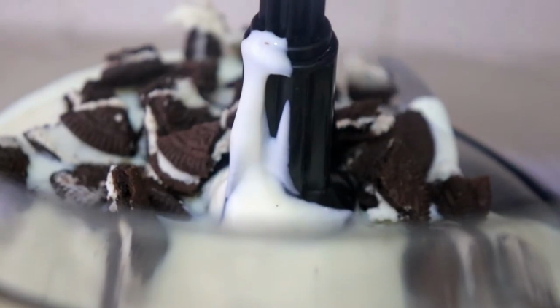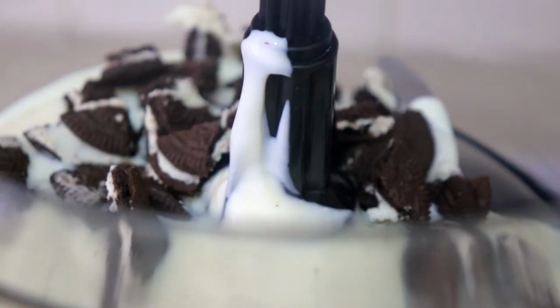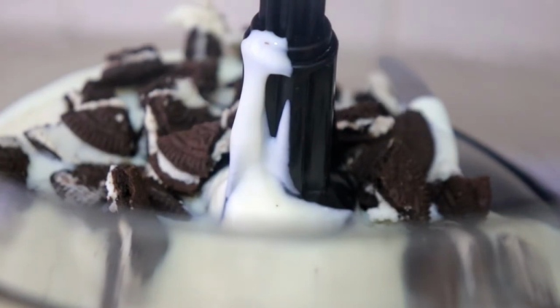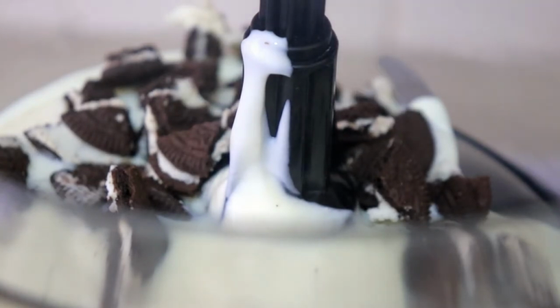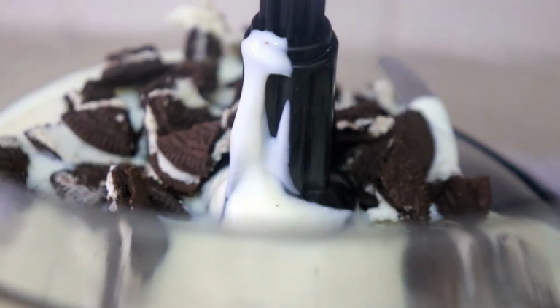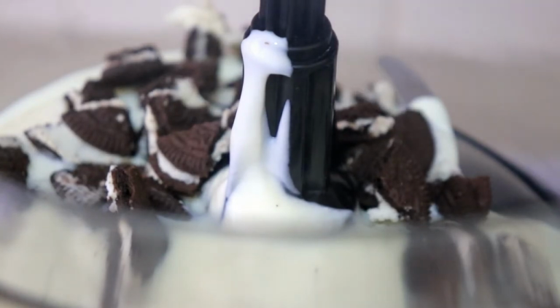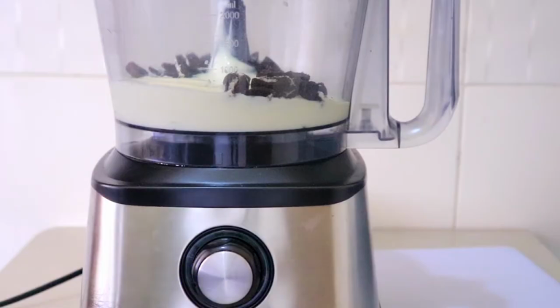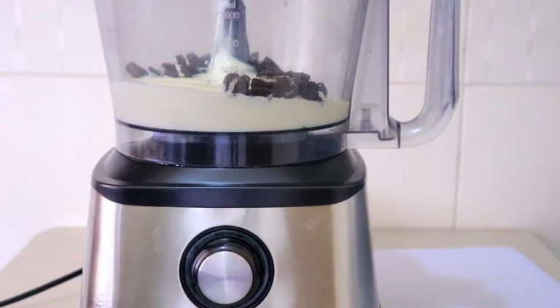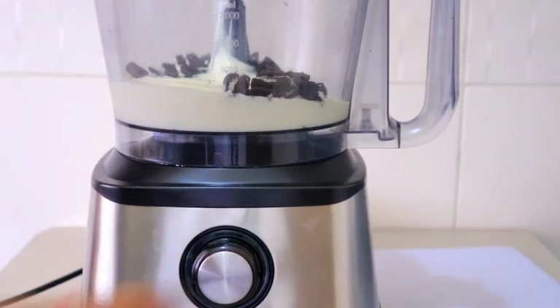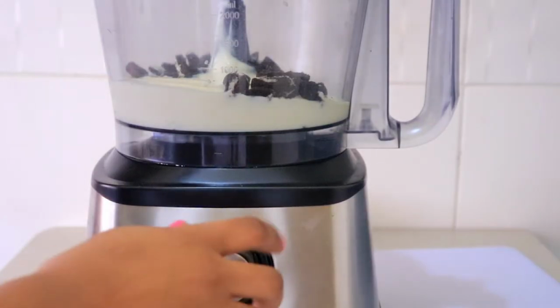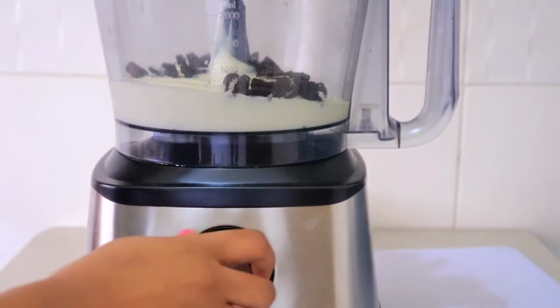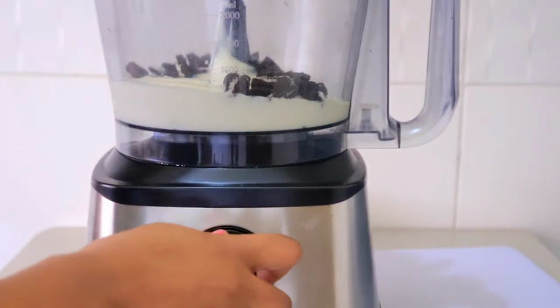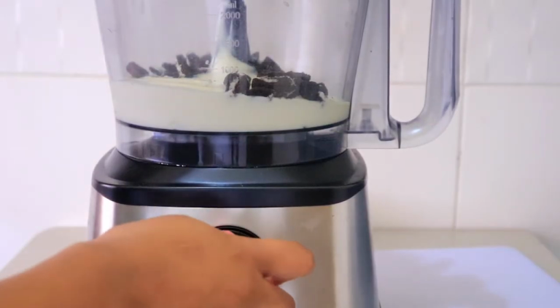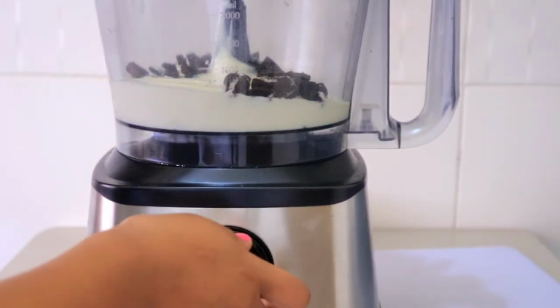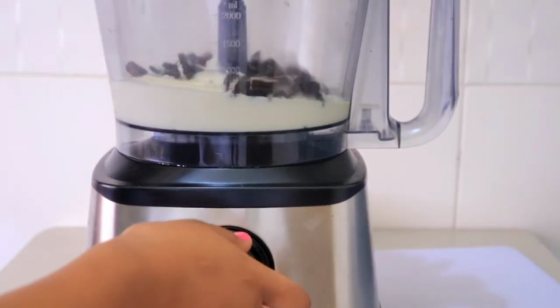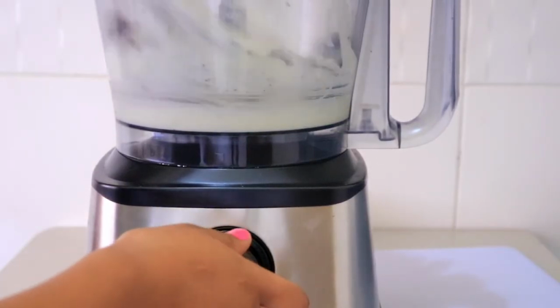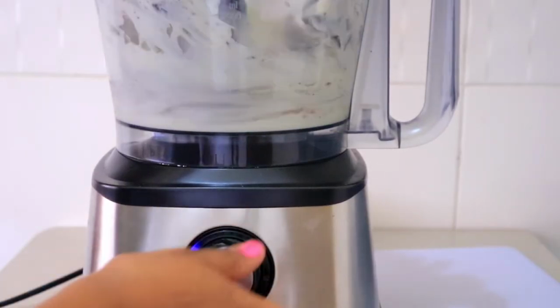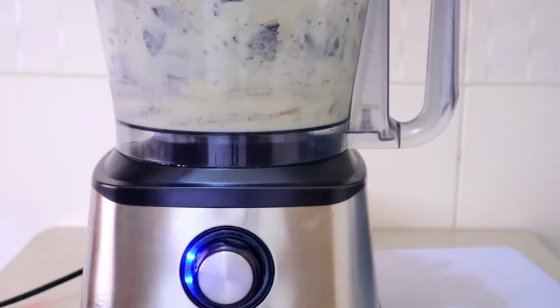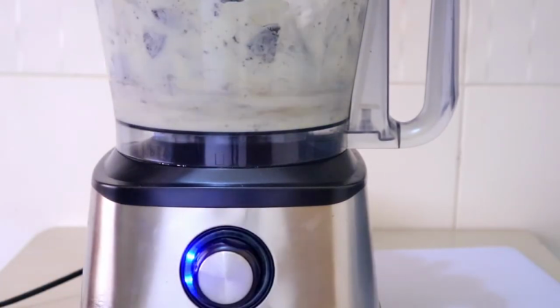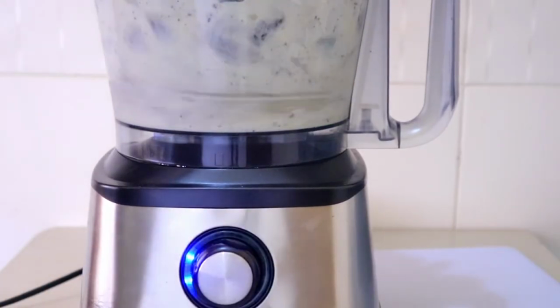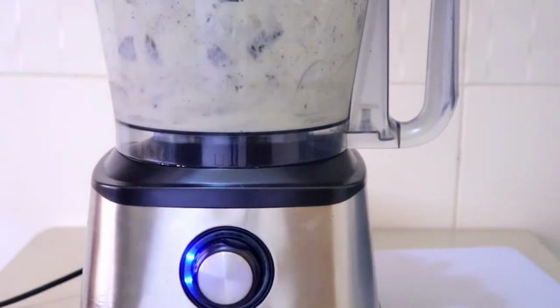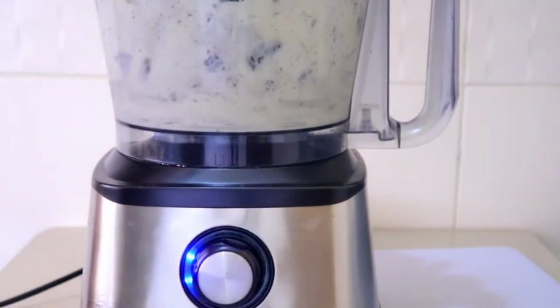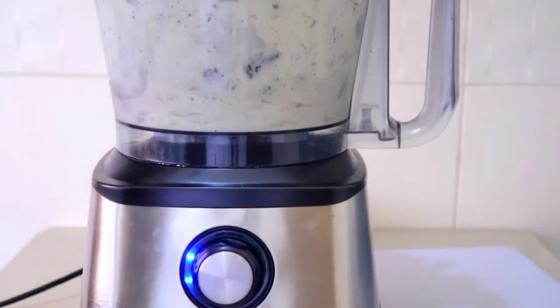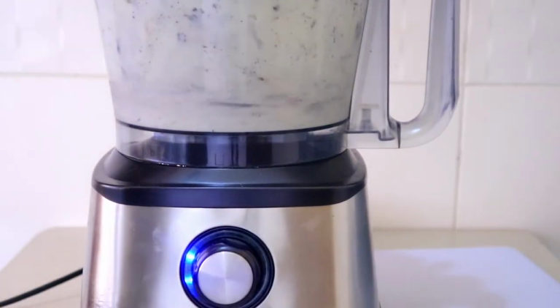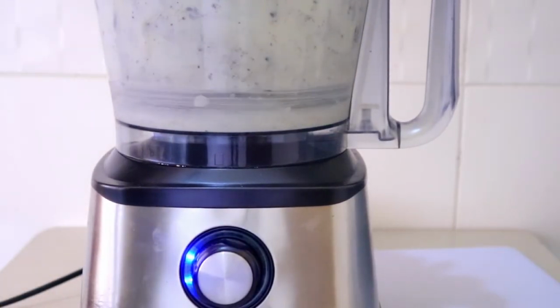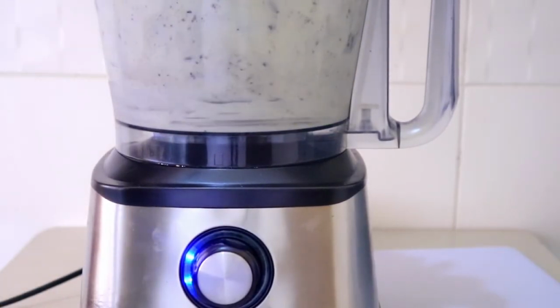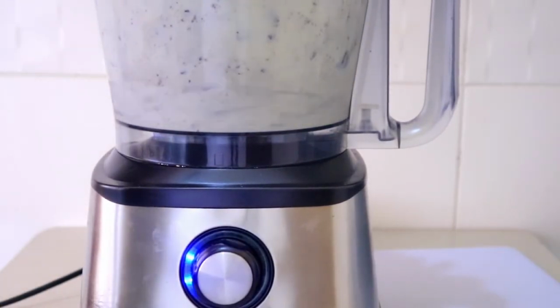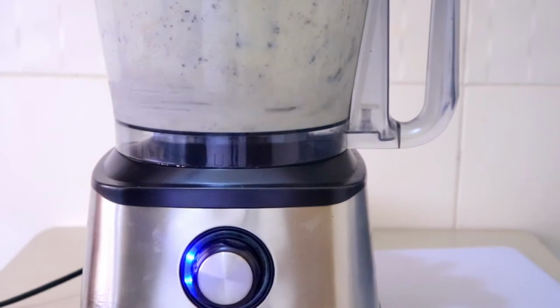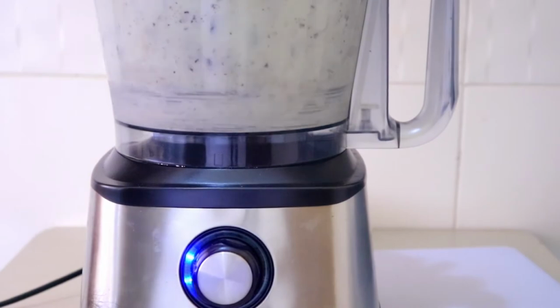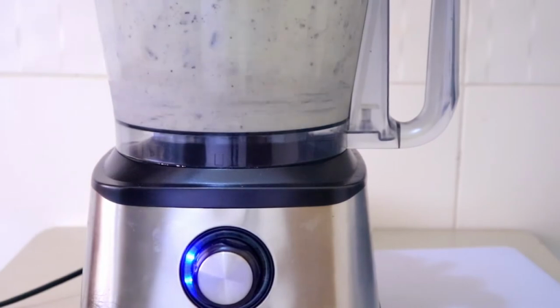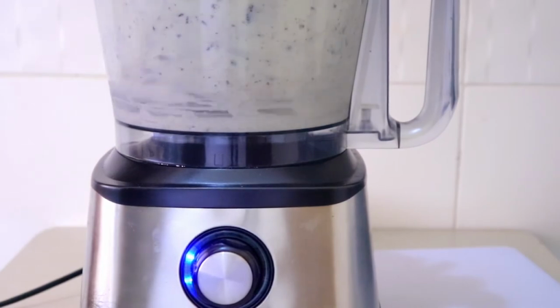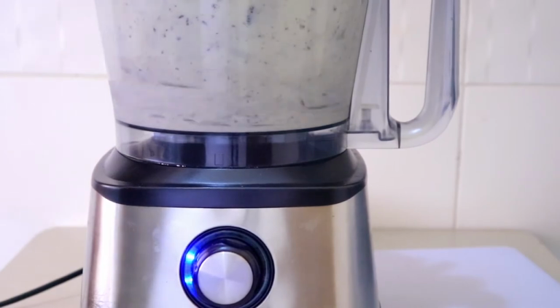Blend that up and then I have my beautiful Oreo frozen yogurt. Very delicious.